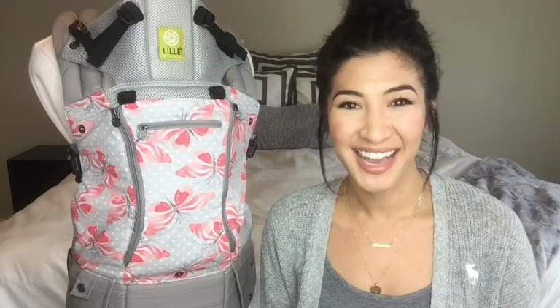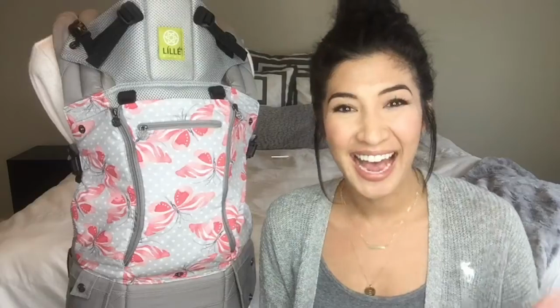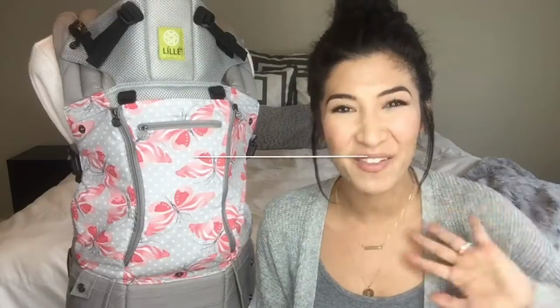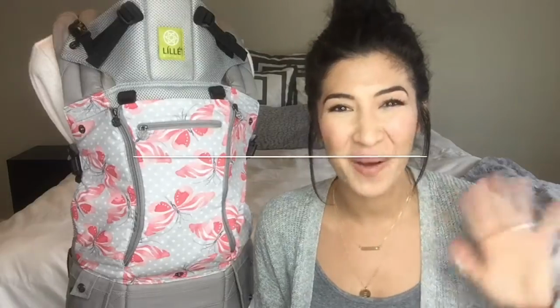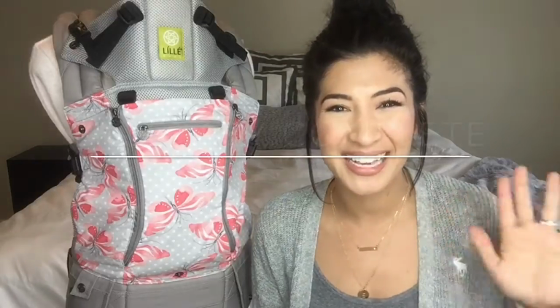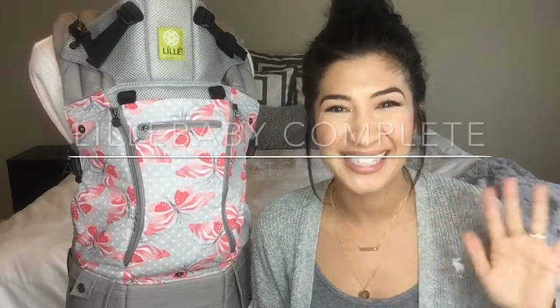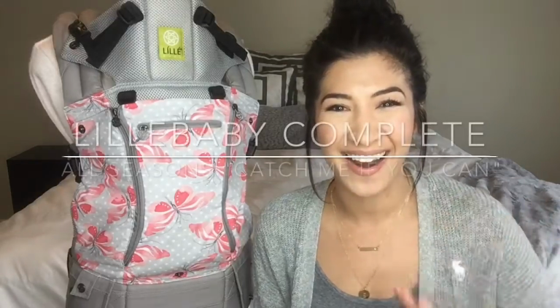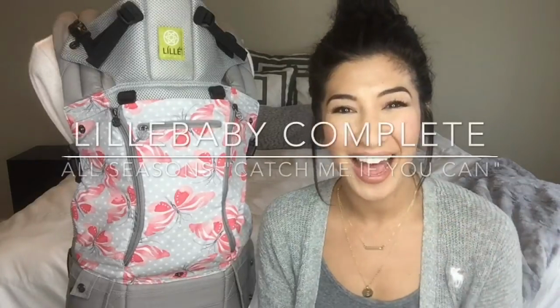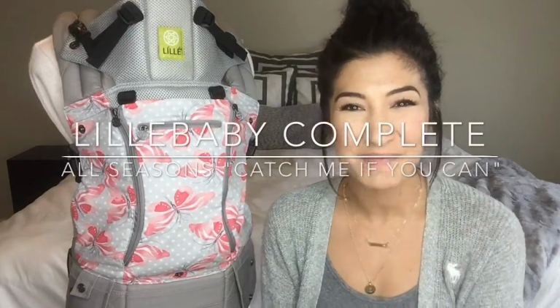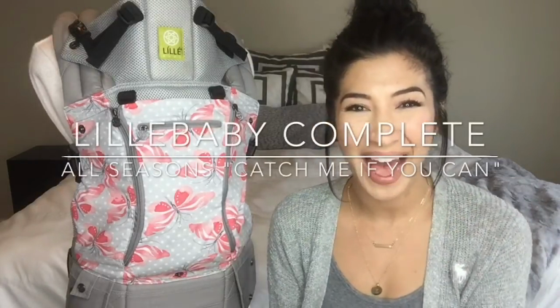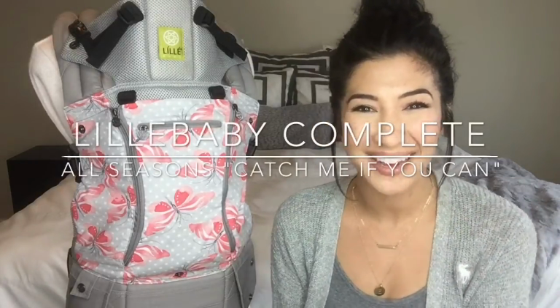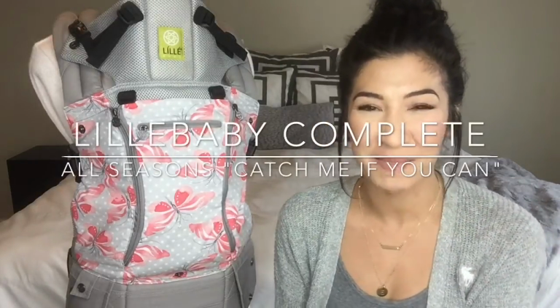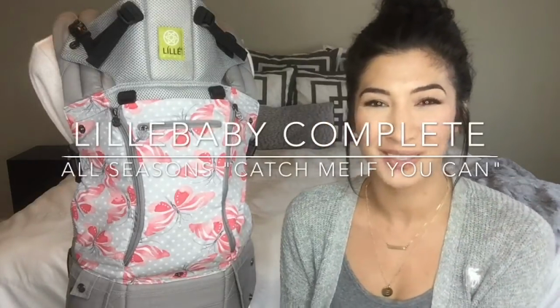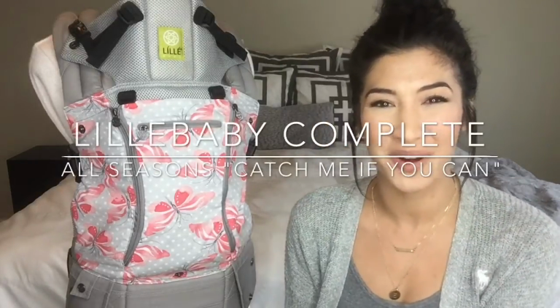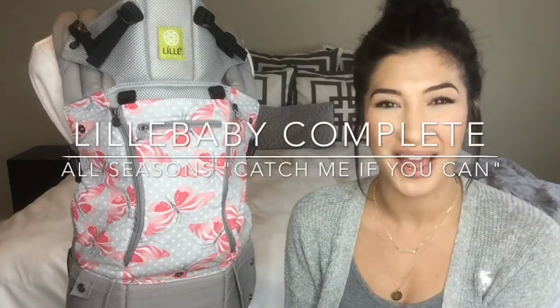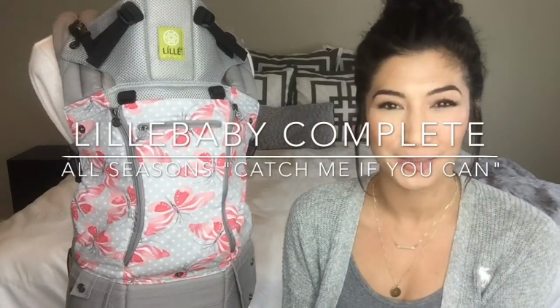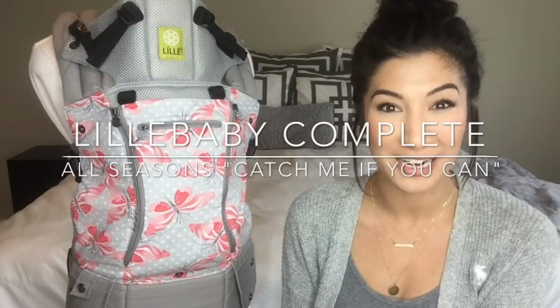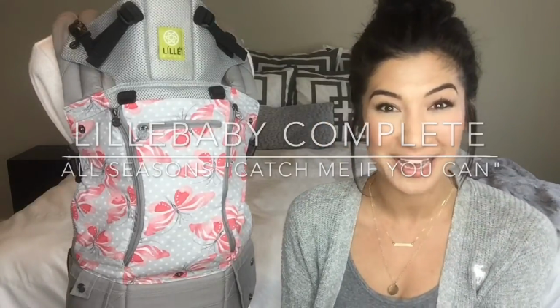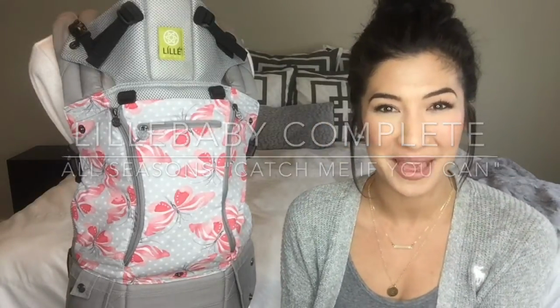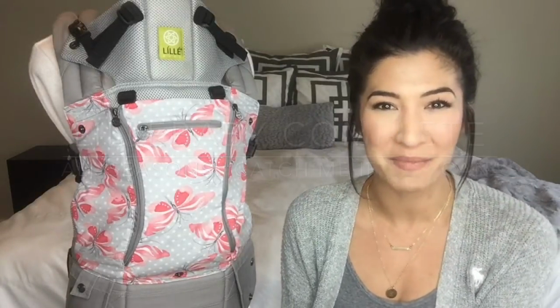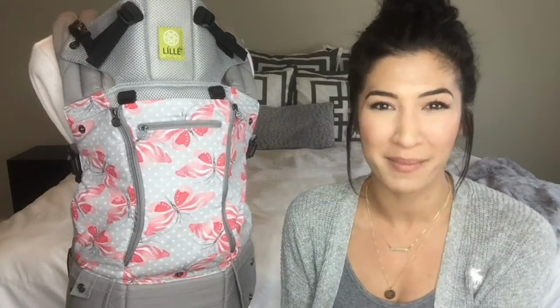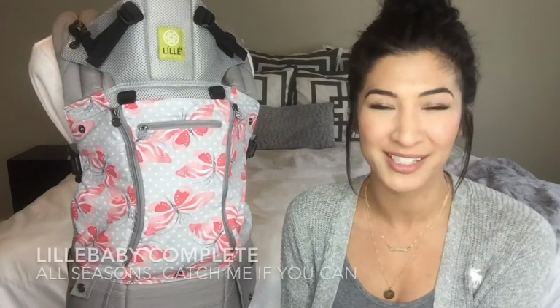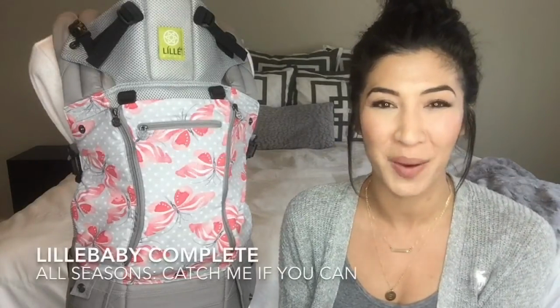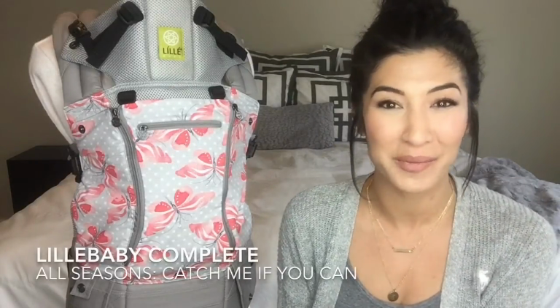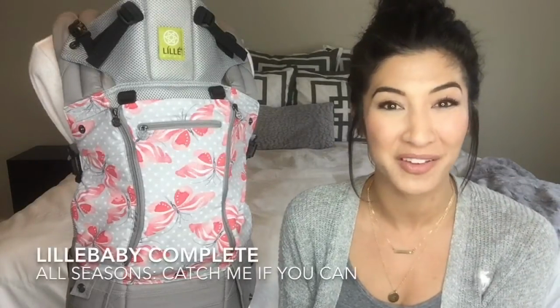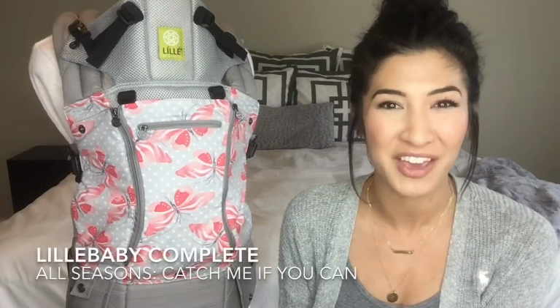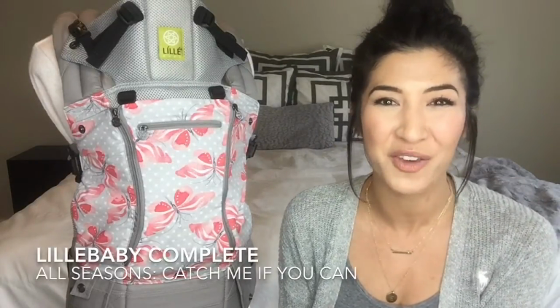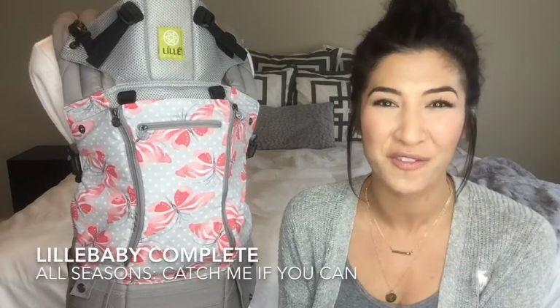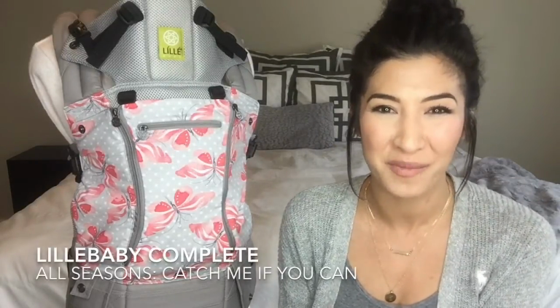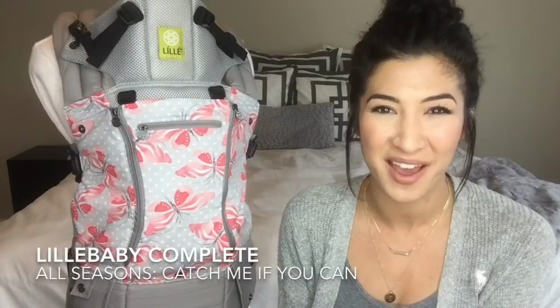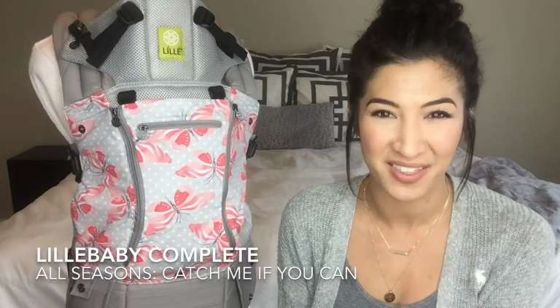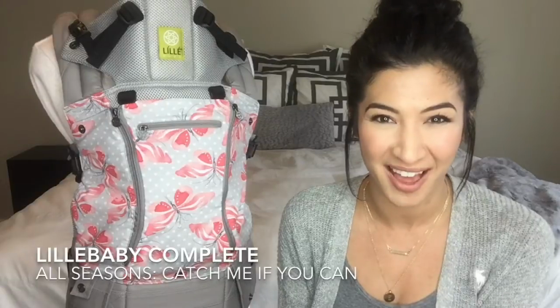Hi everyone, it's Sarah. I'm back. I'm also known as Pretty in Pink Mama, so I would love it if you found me online.